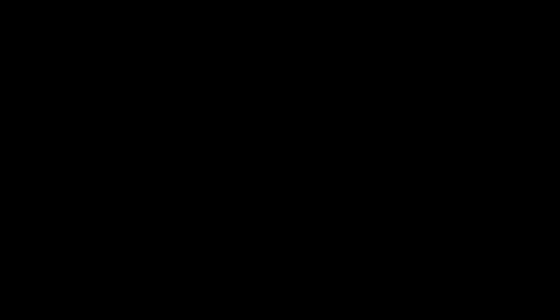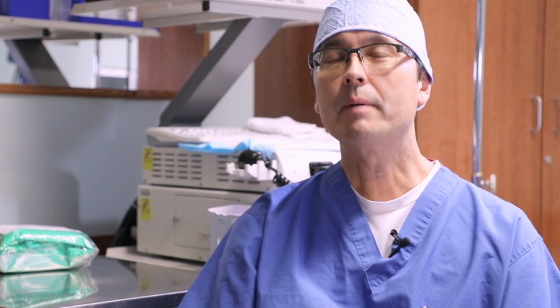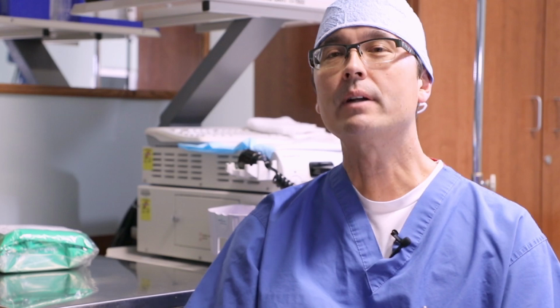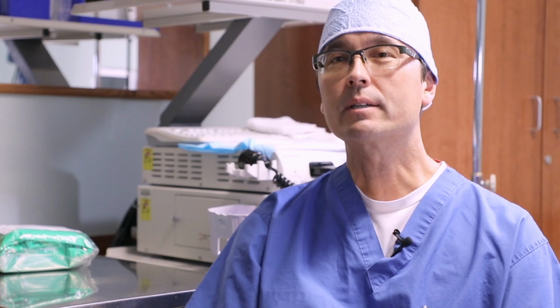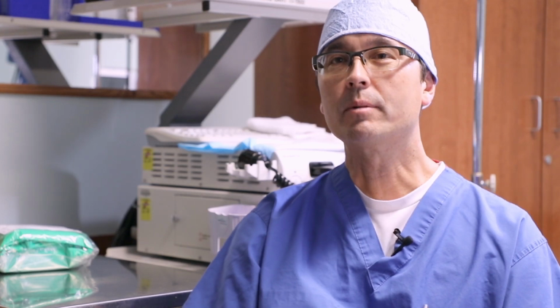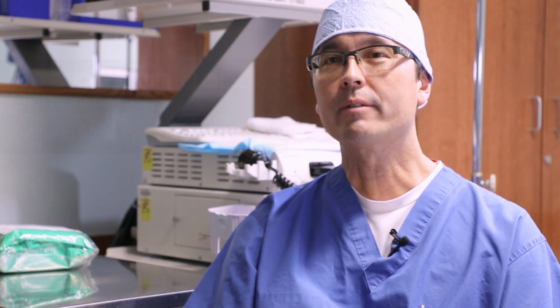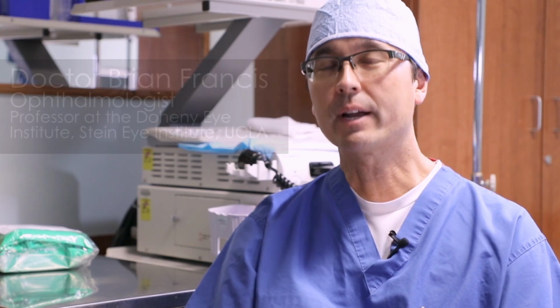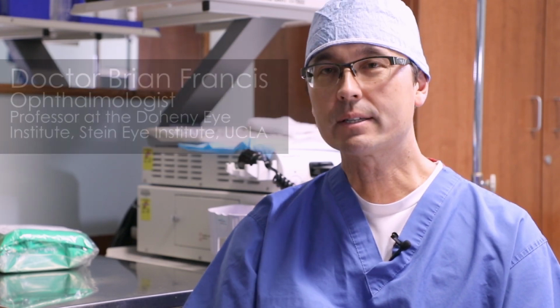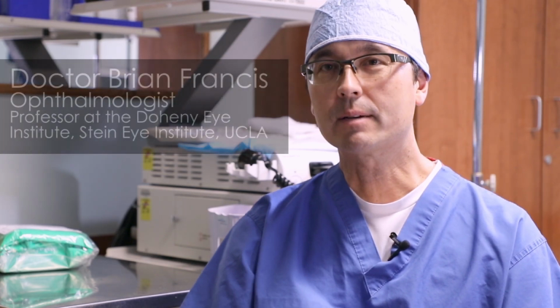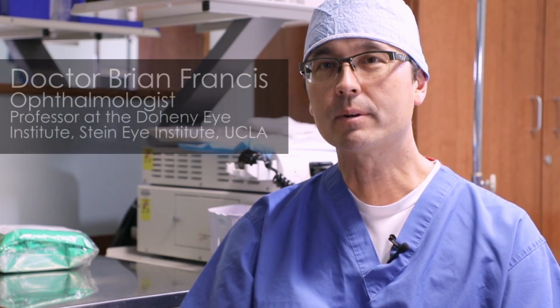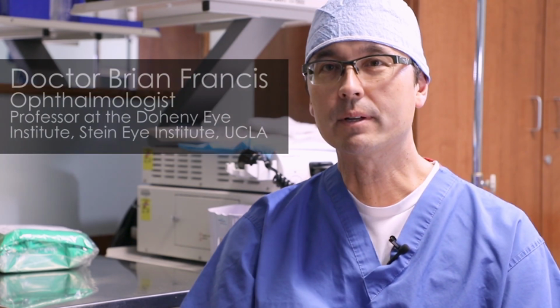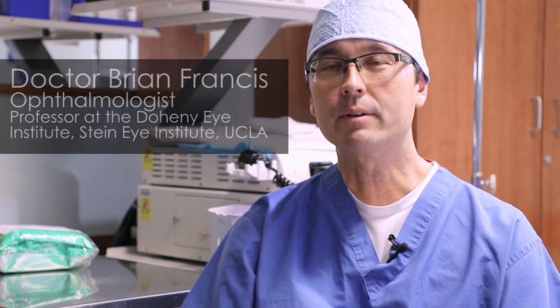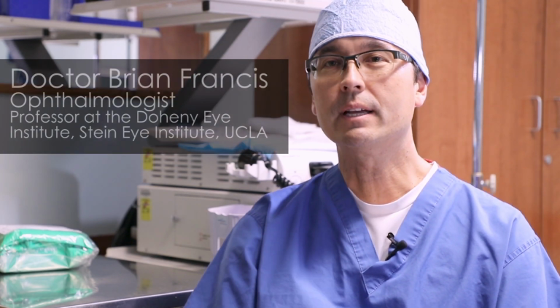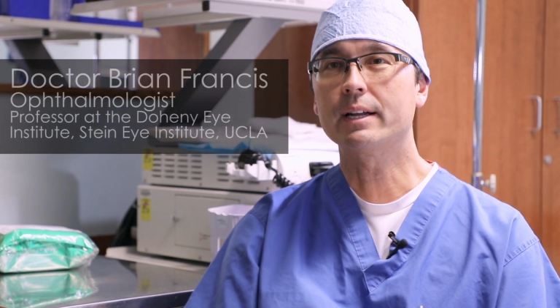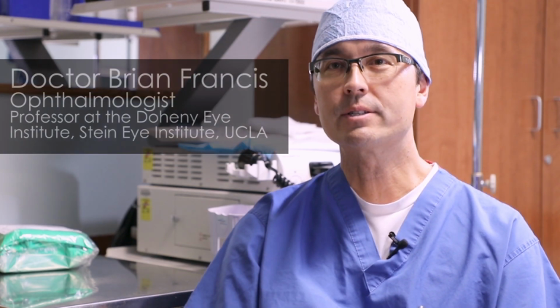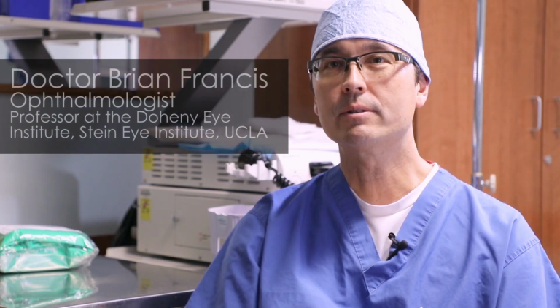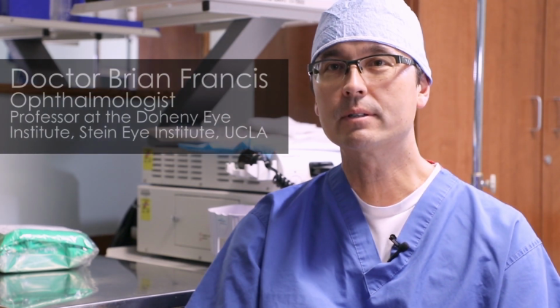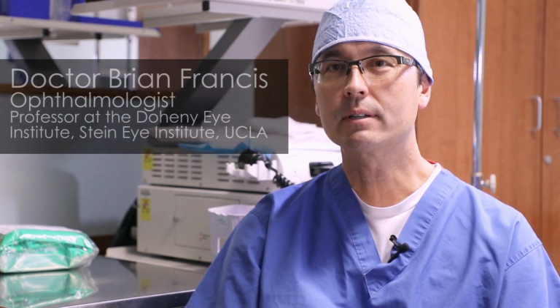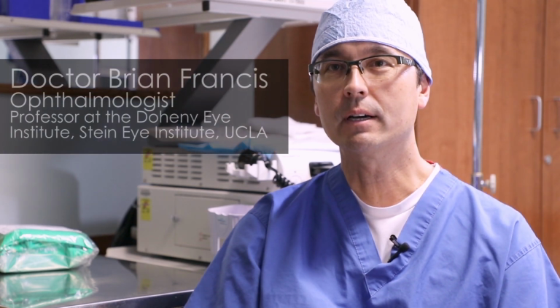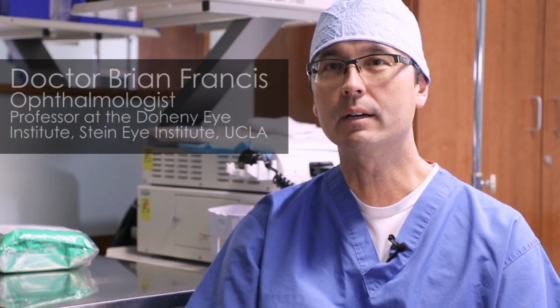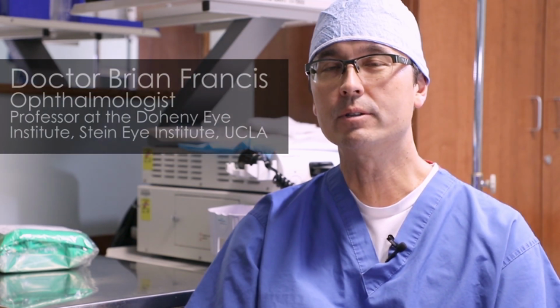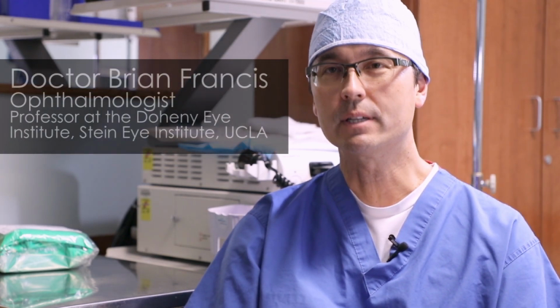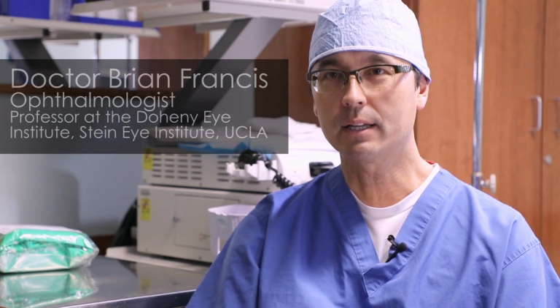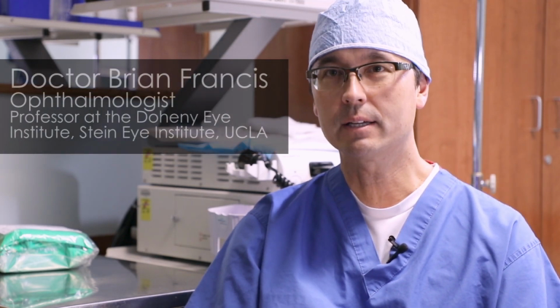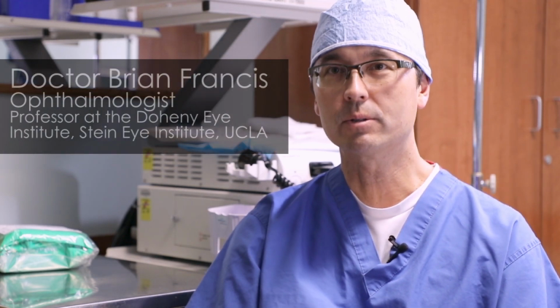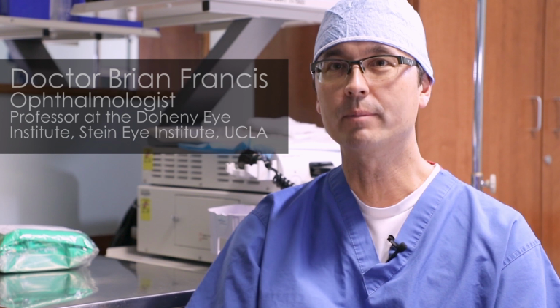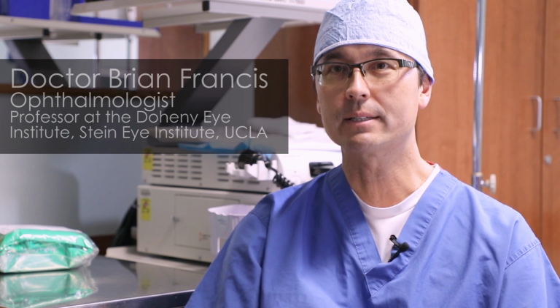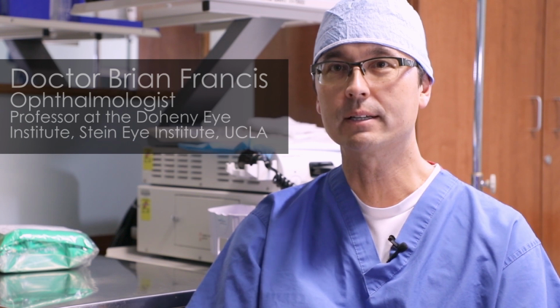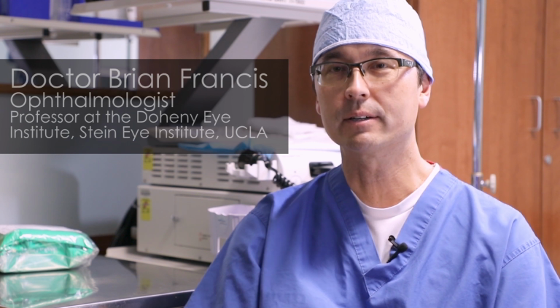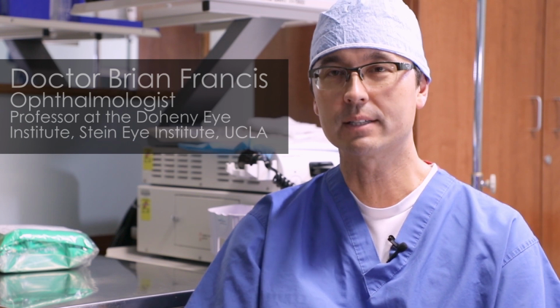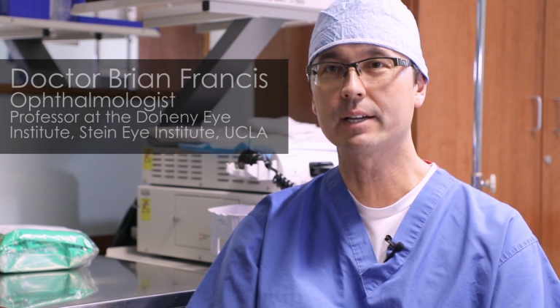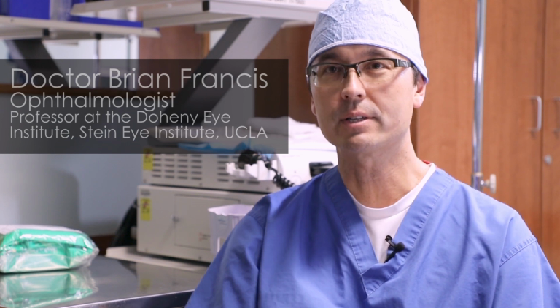I'm Dr. Brian Francis. I'm from the Doheny Eye Institute, UCLA School of Medicine here in Los Angeles.